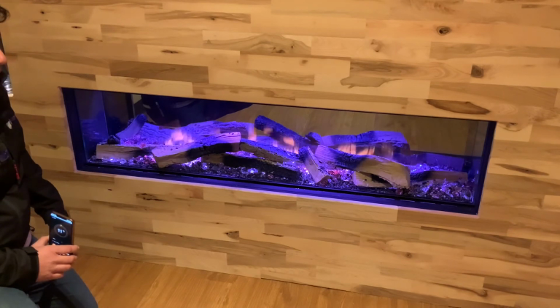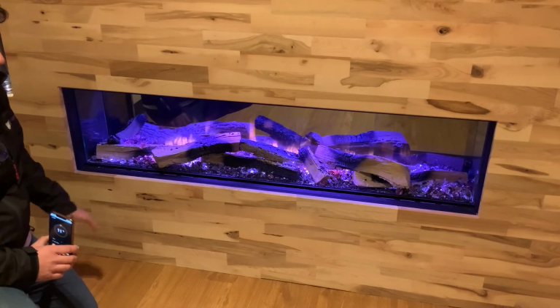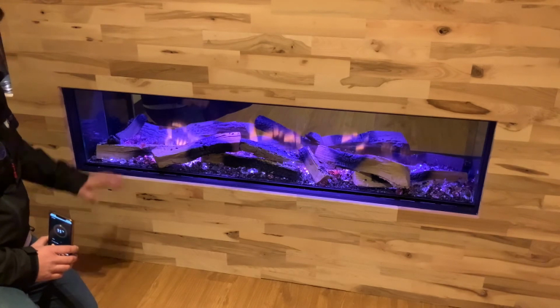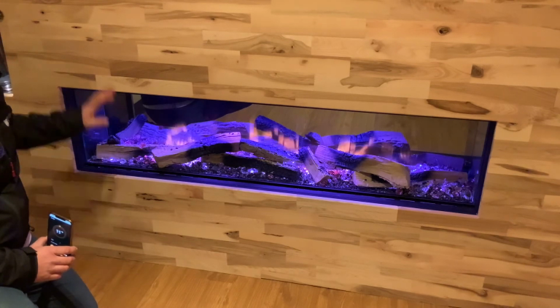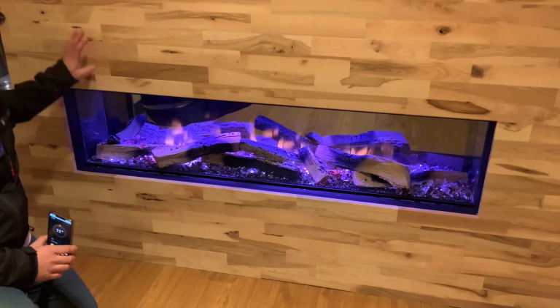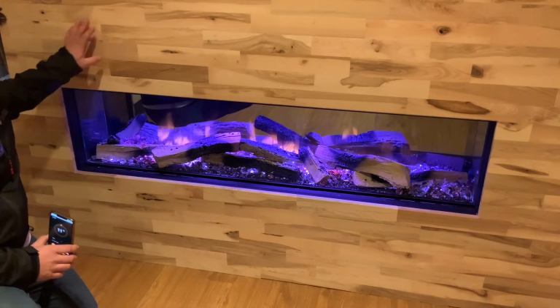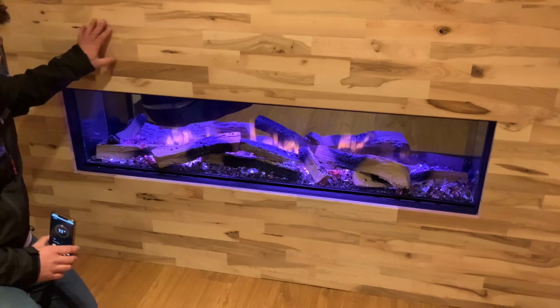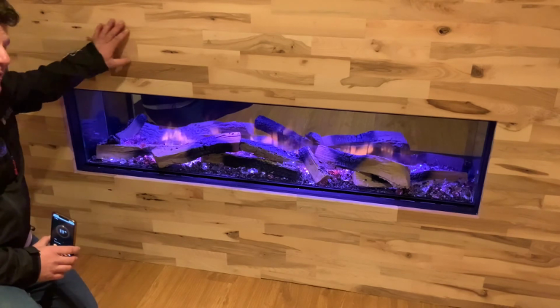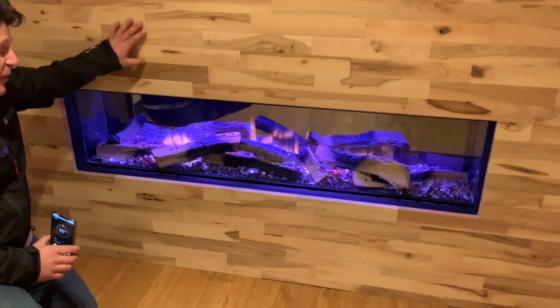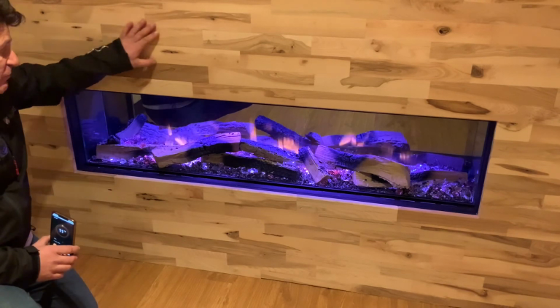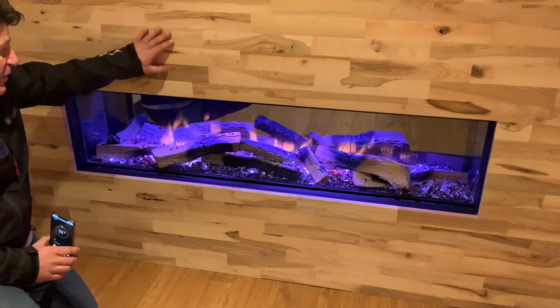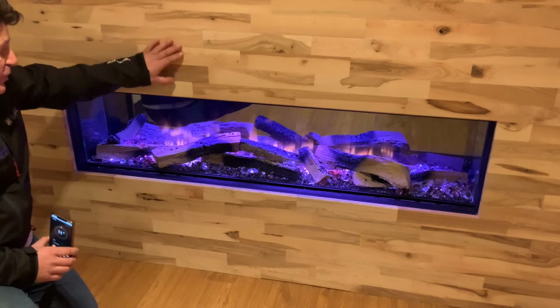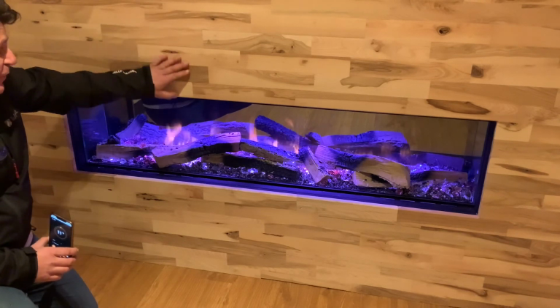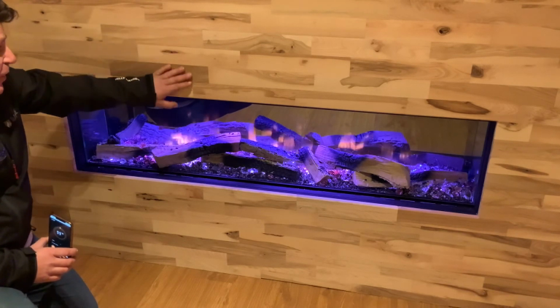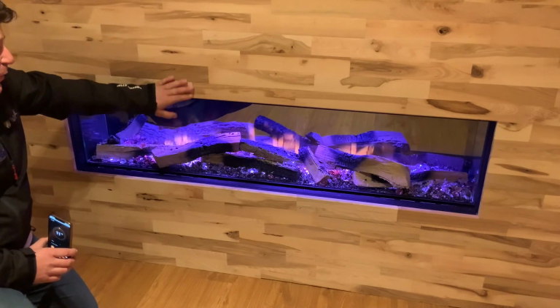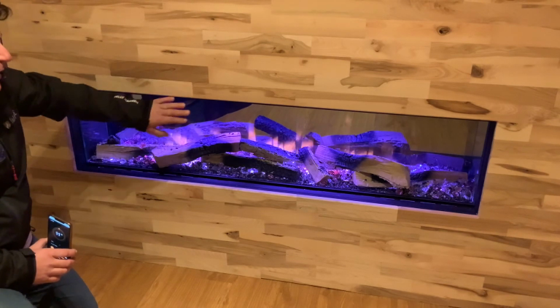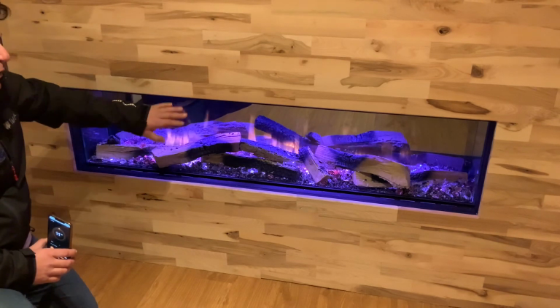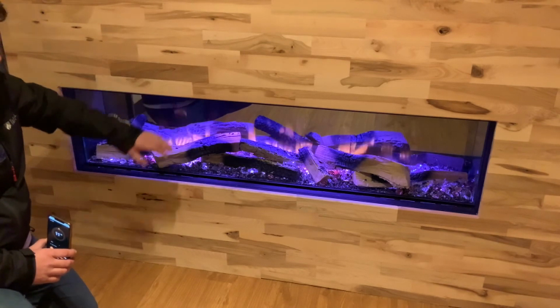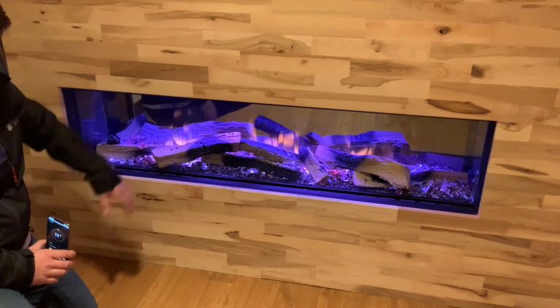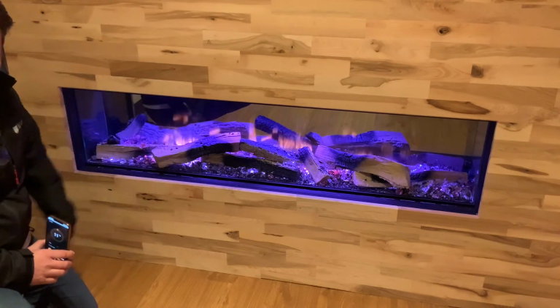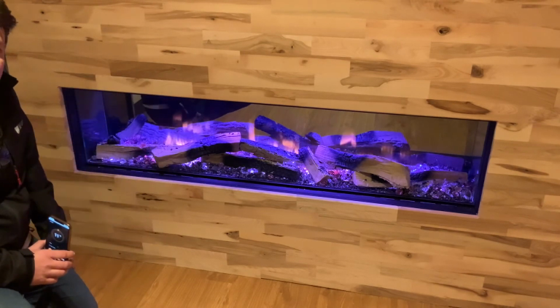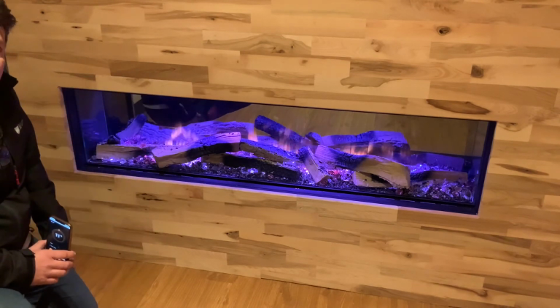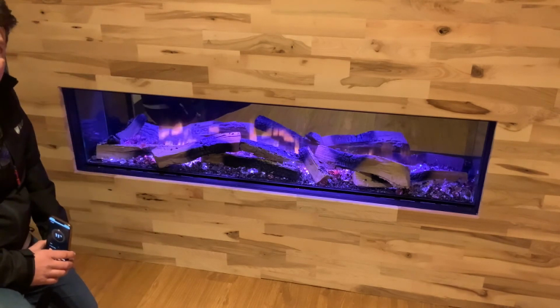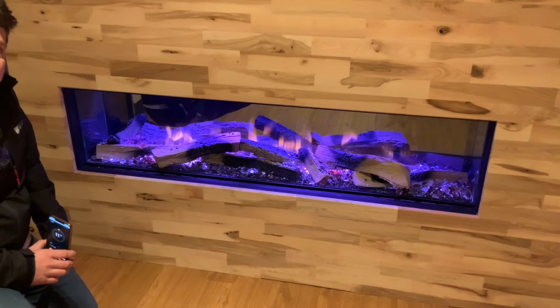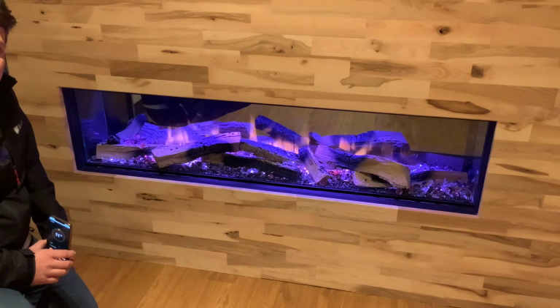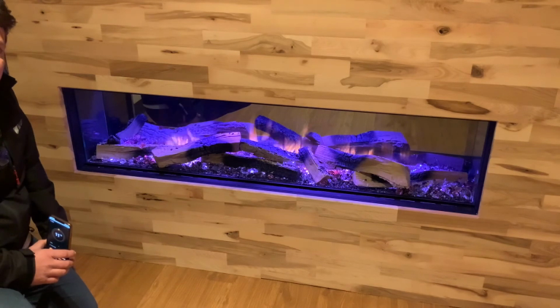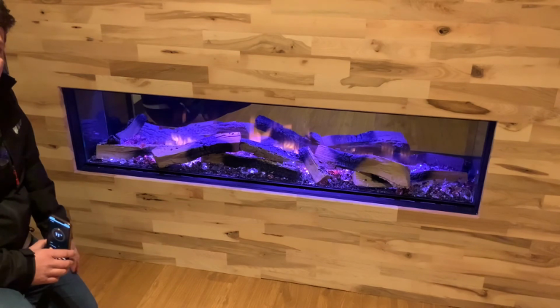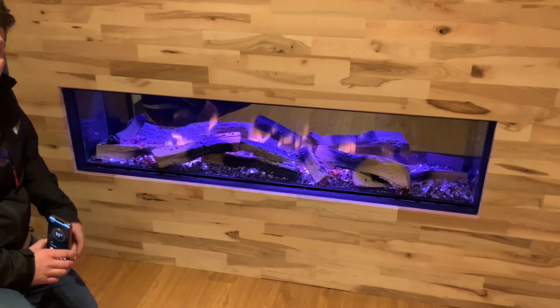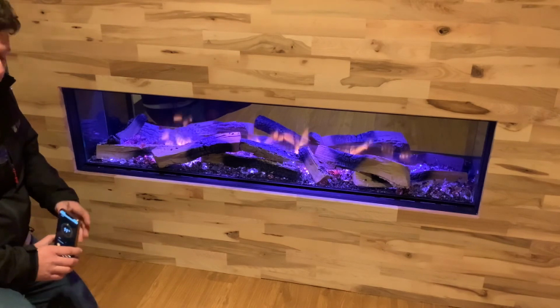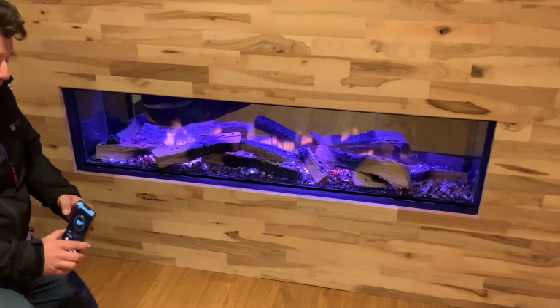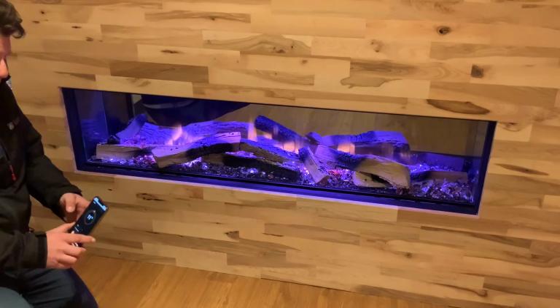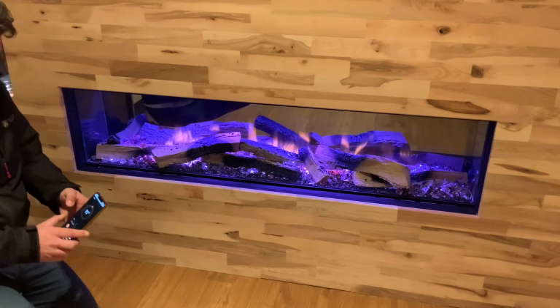But yeah, that's a really nice fire that we've now got on display here at Tim and J. Cole. Thank you for watching.